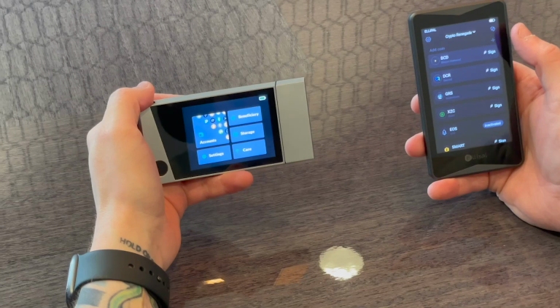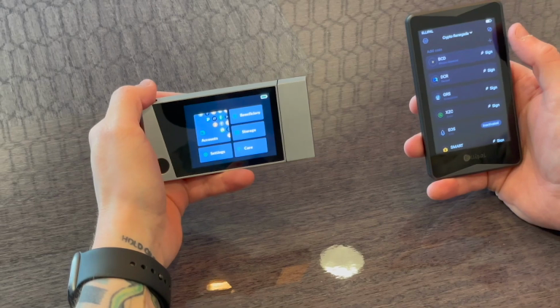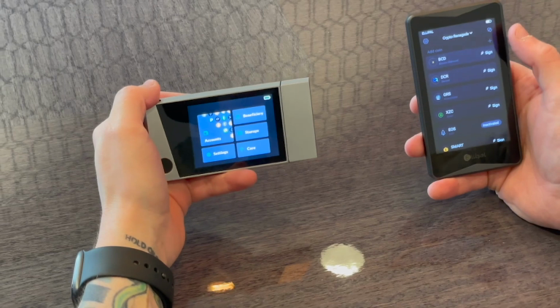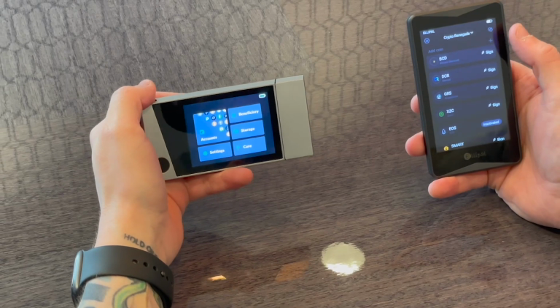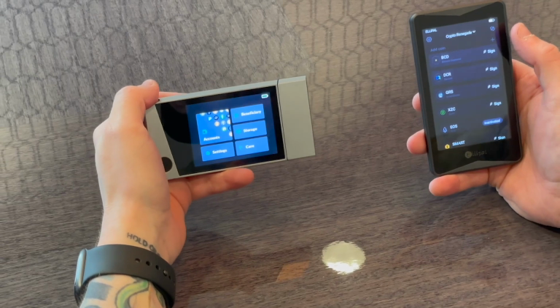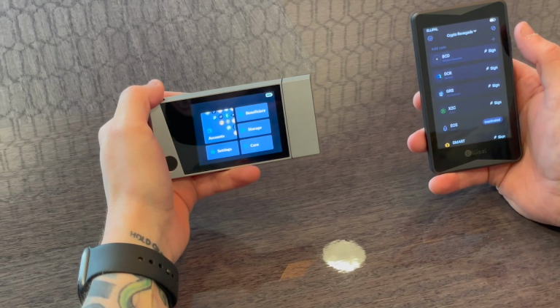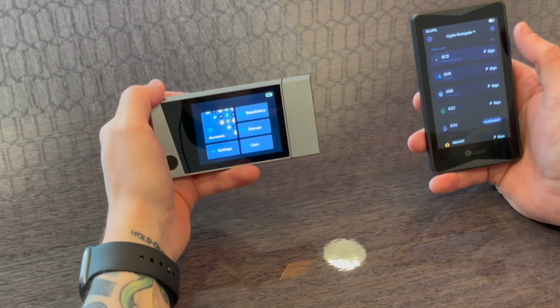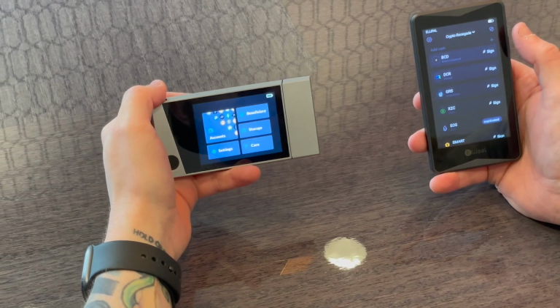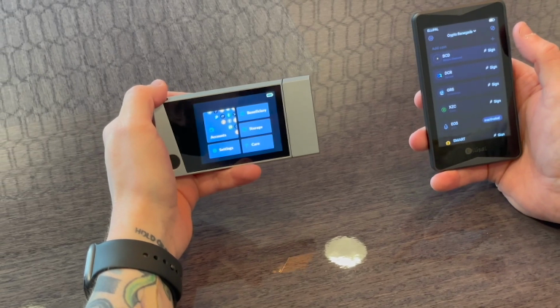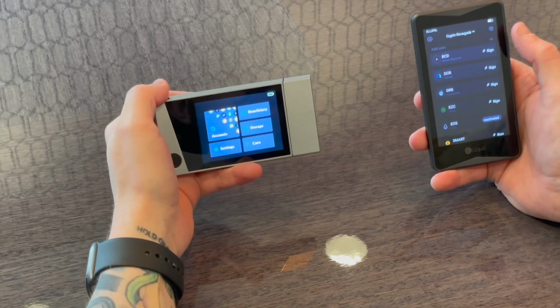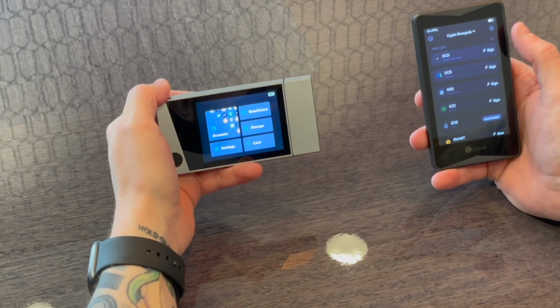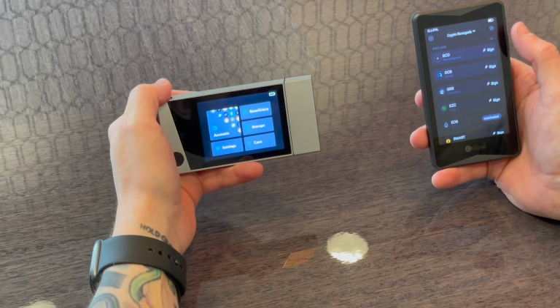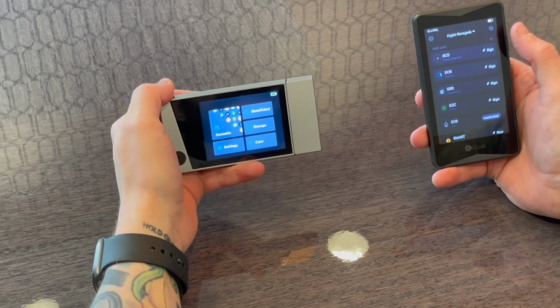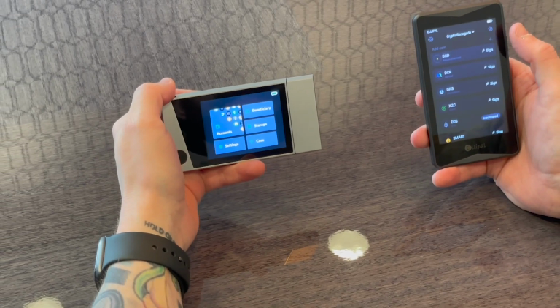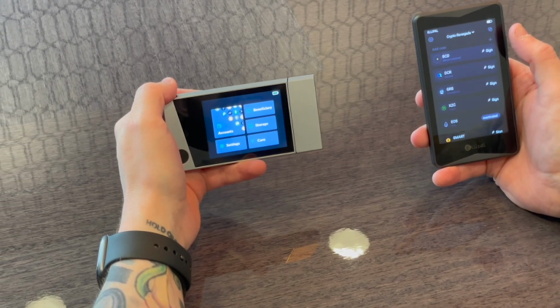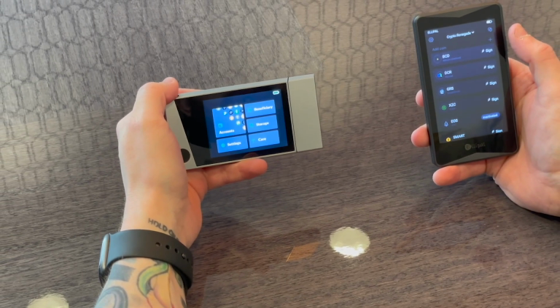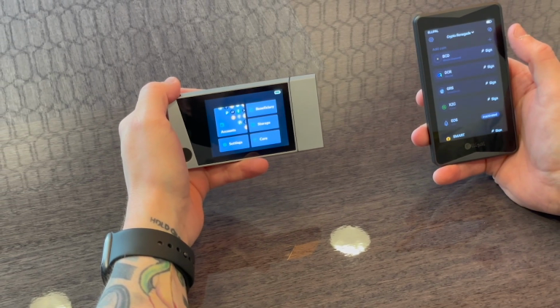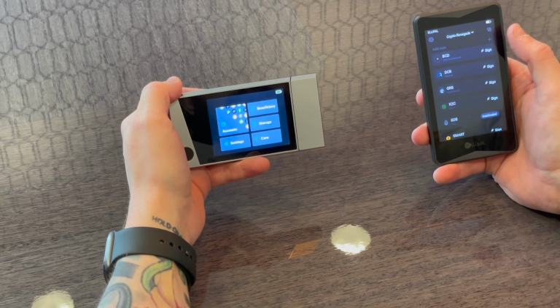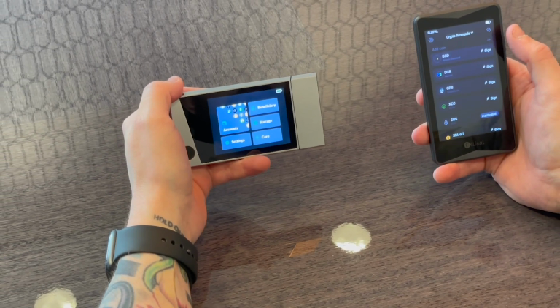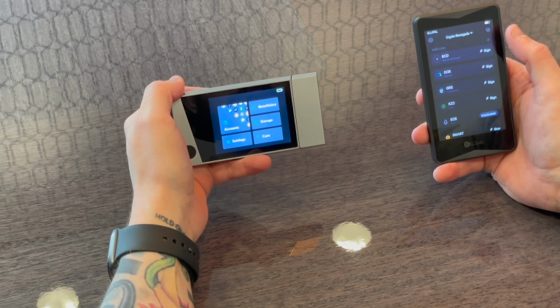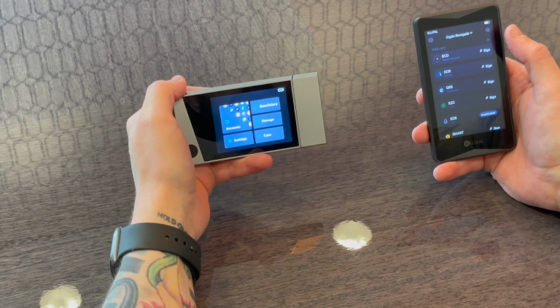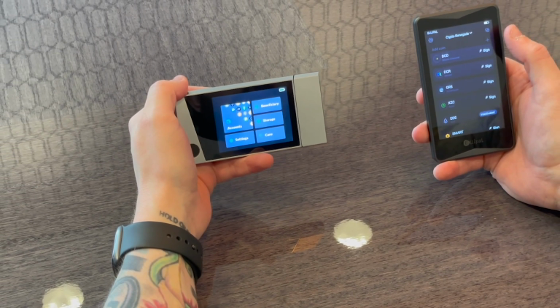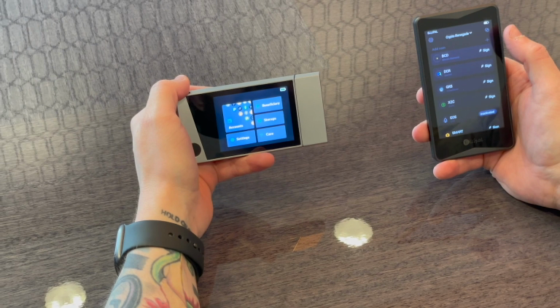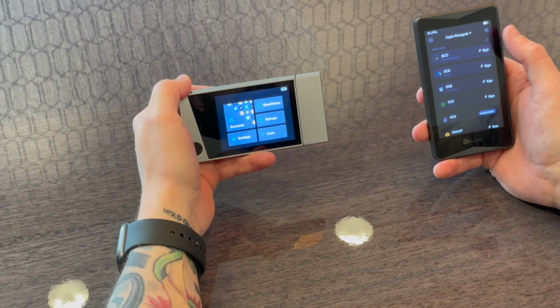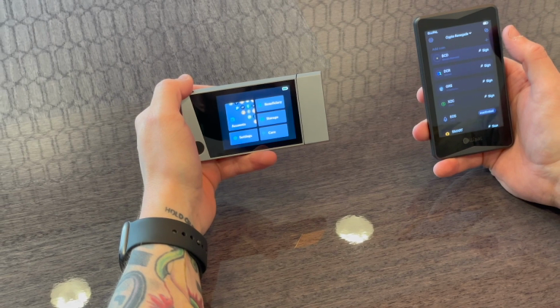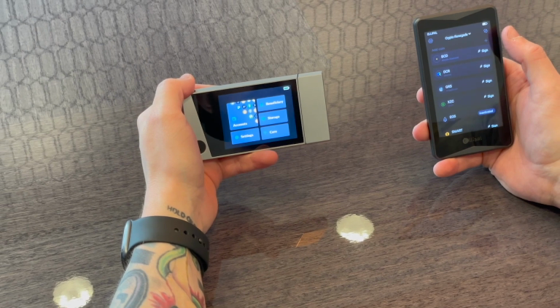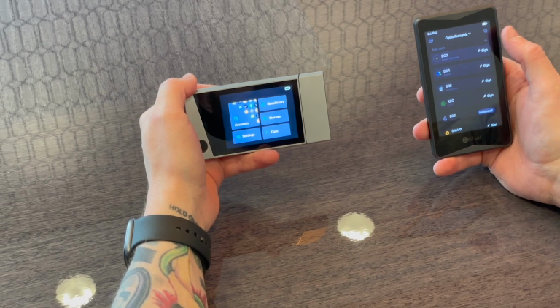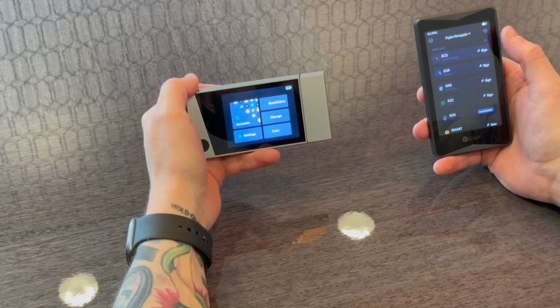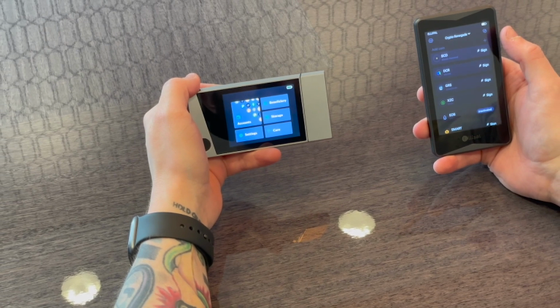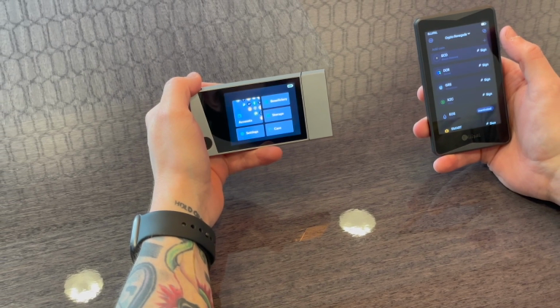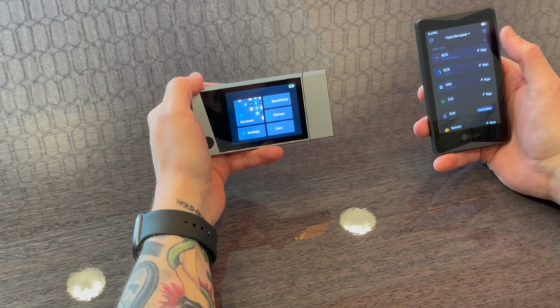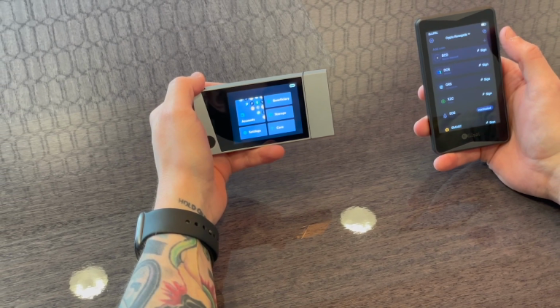What's going on guys? Crypto Renegade here for you, and in today's video we are going to be doing another hardware wallet comparison video.